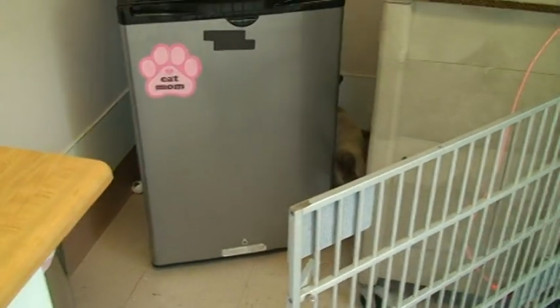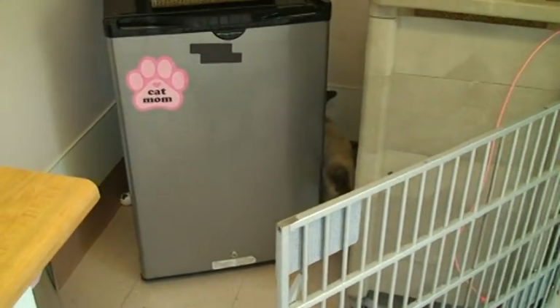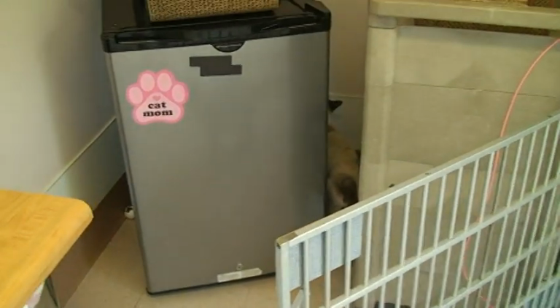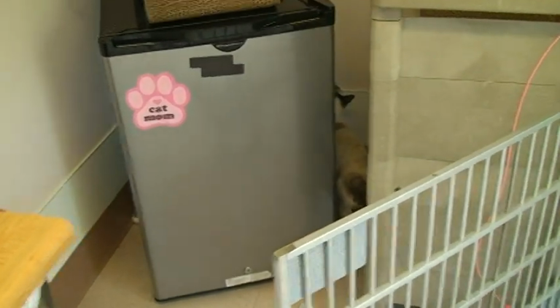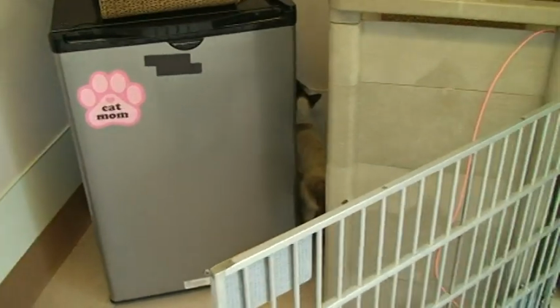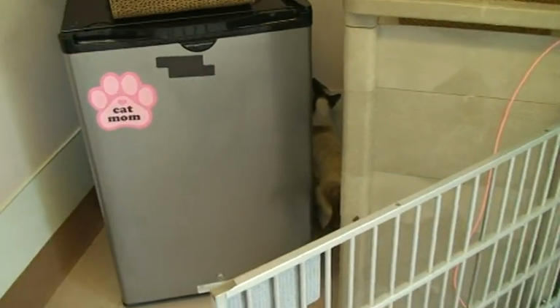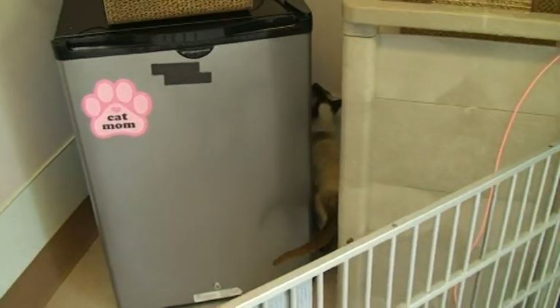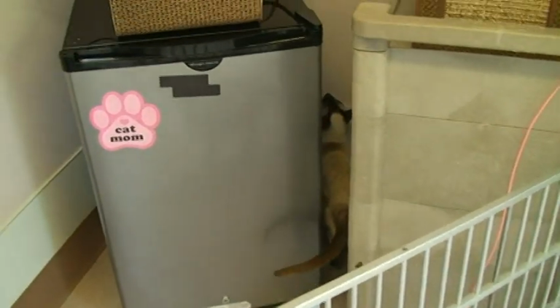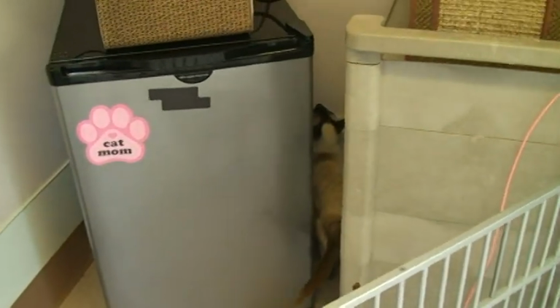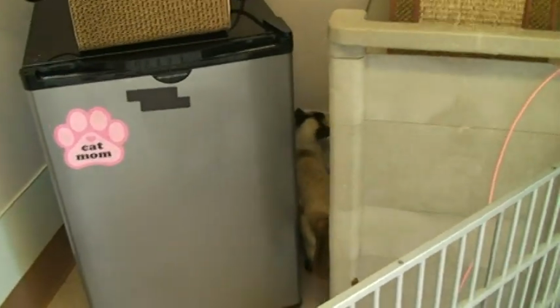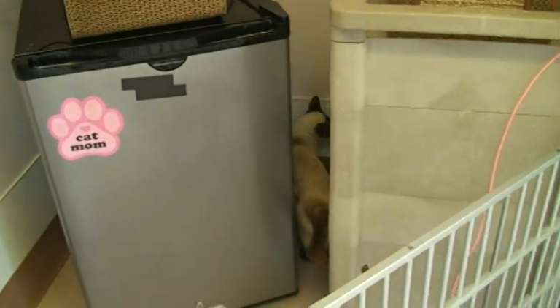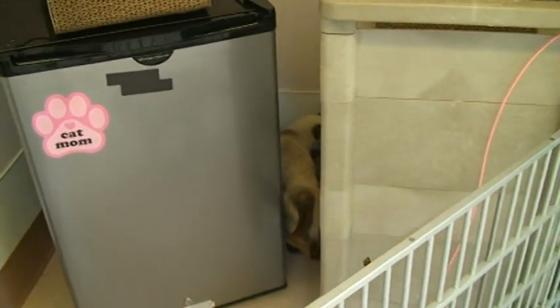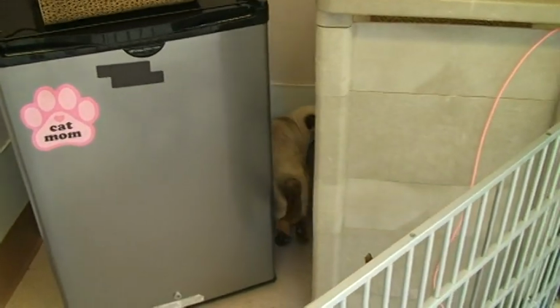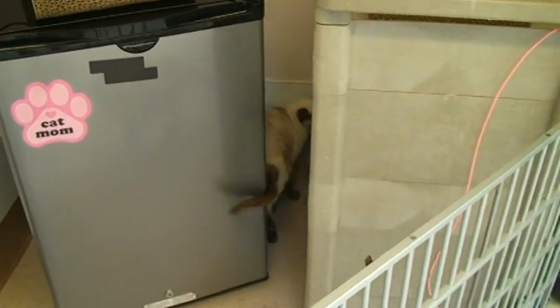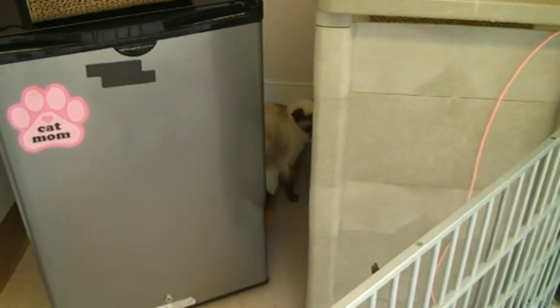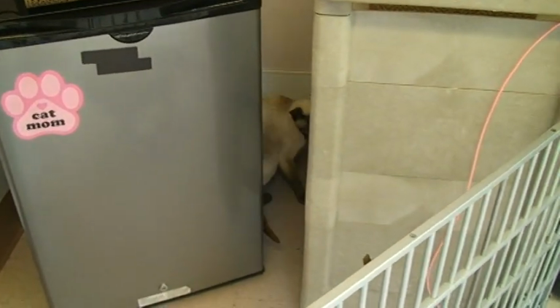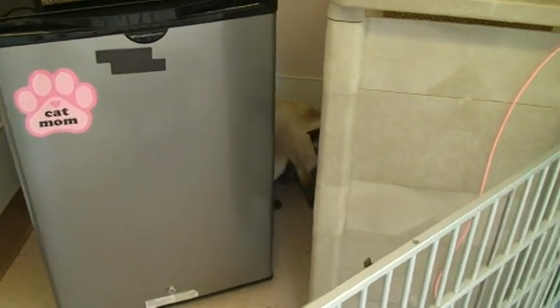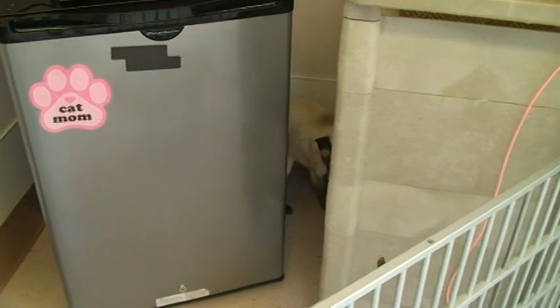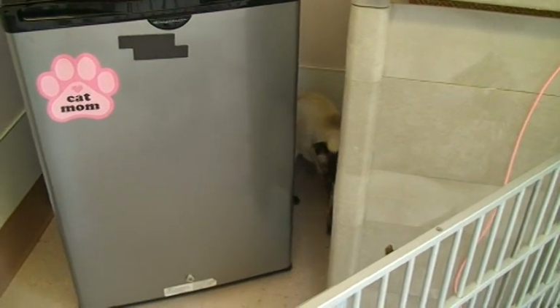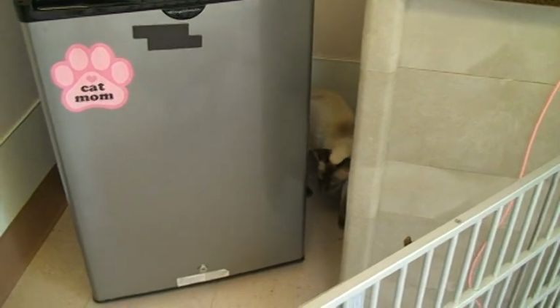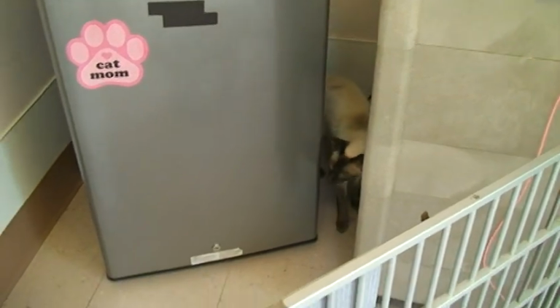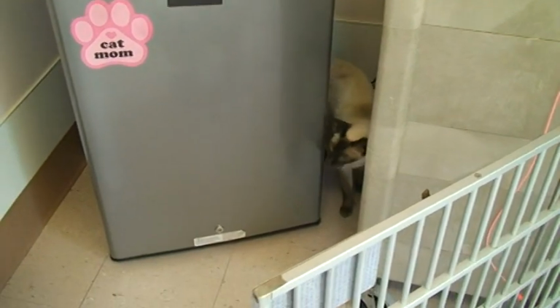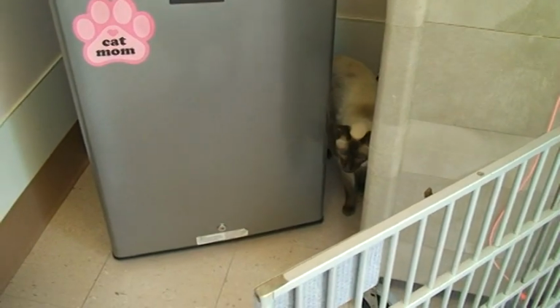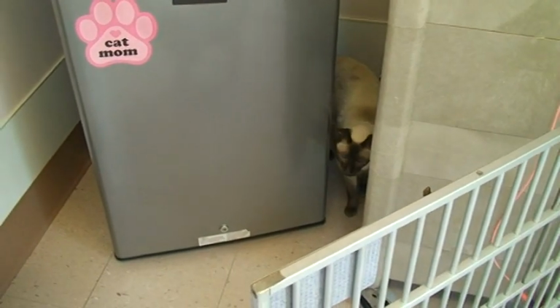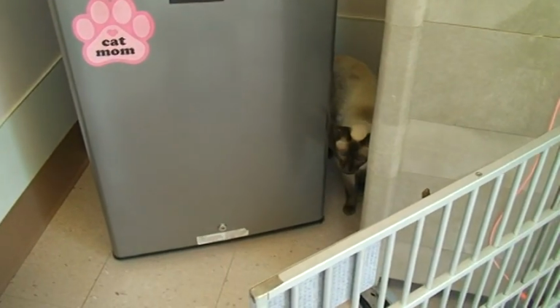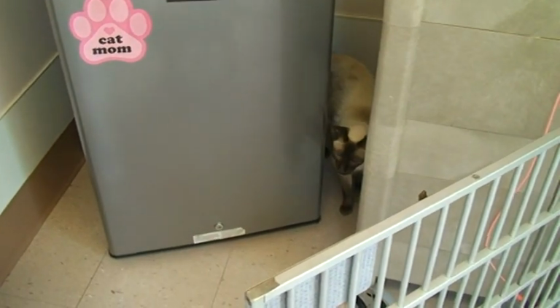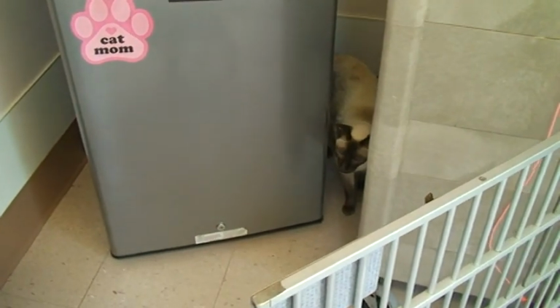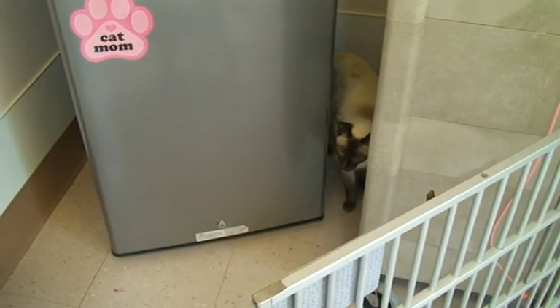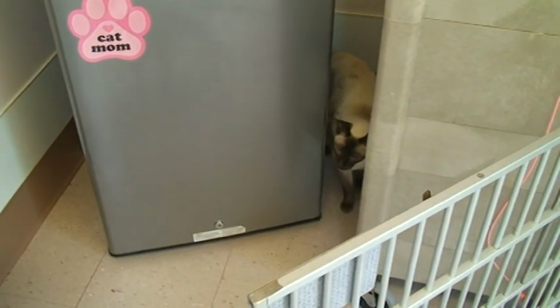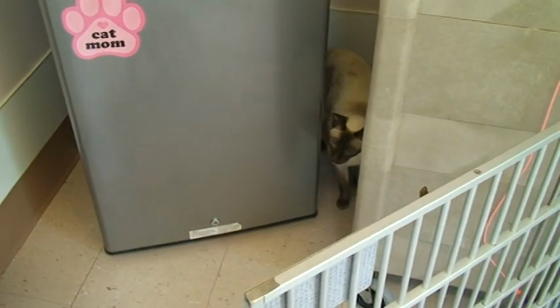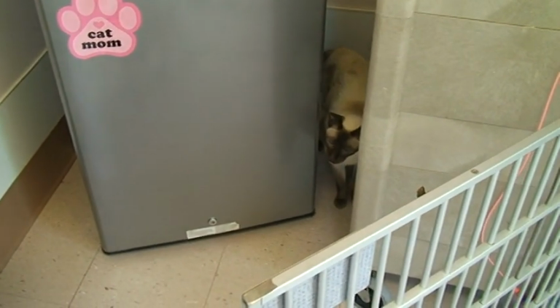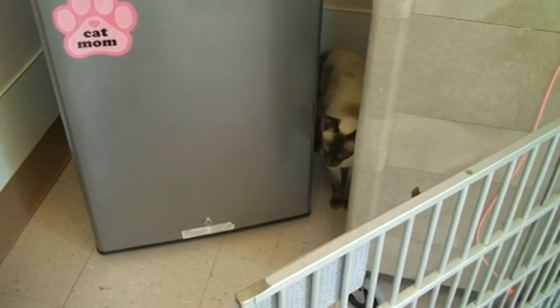So that is something the adopters should be prepared for. Our program is indoor only, and that's just something you need to be prepared for.